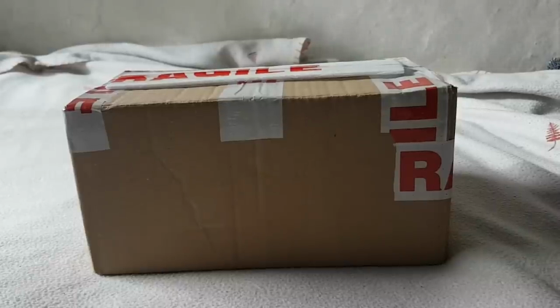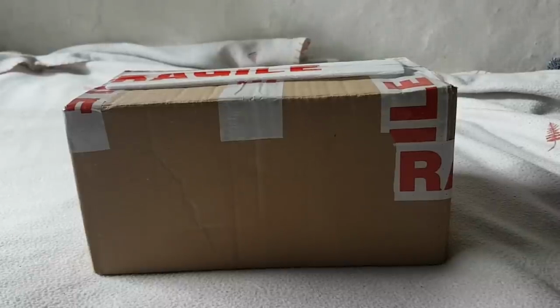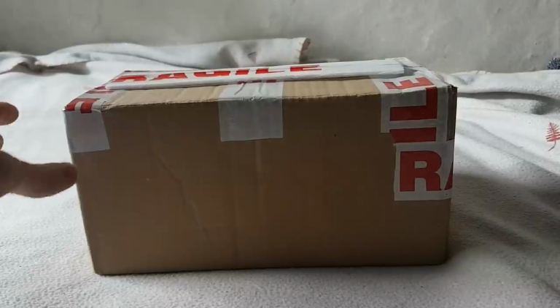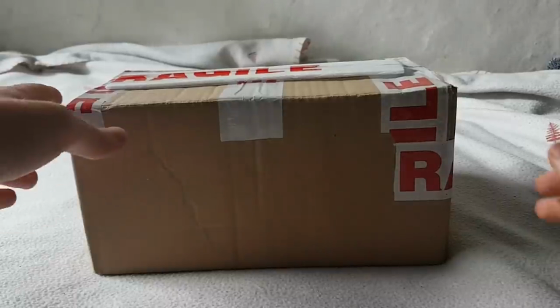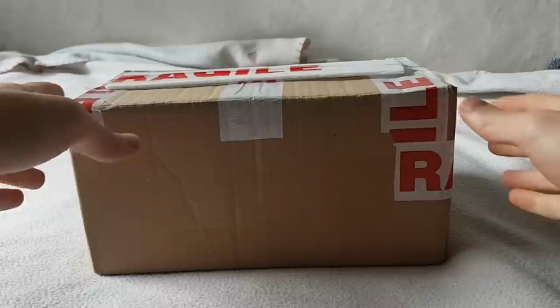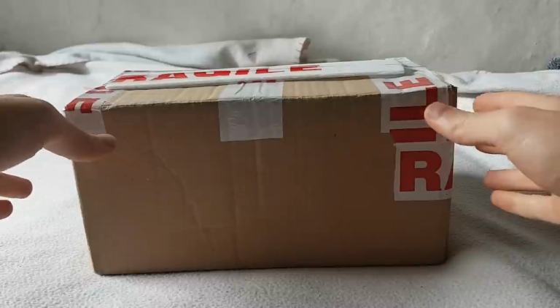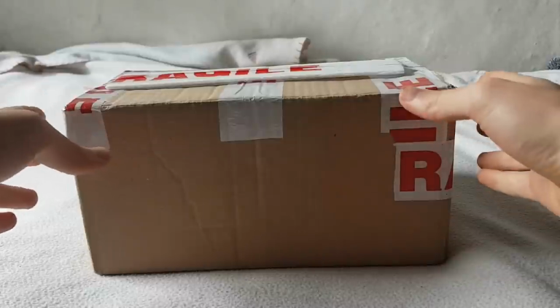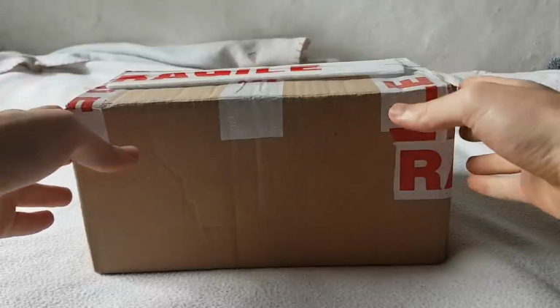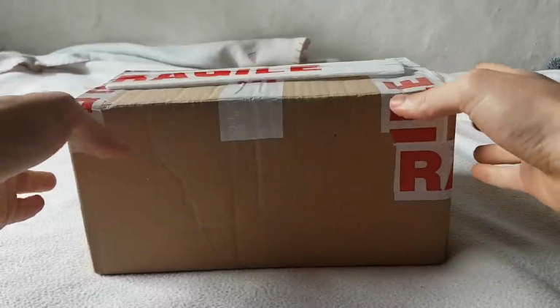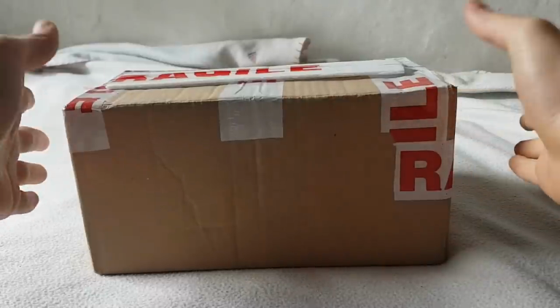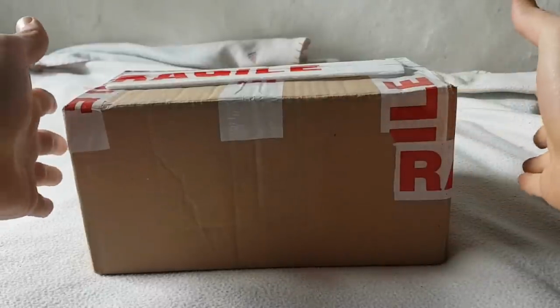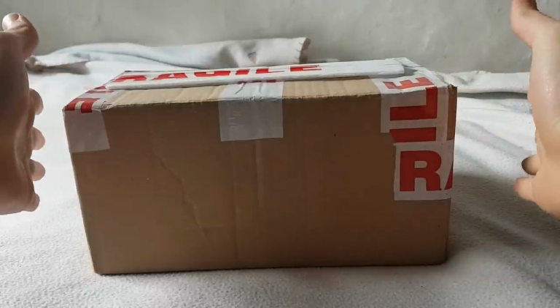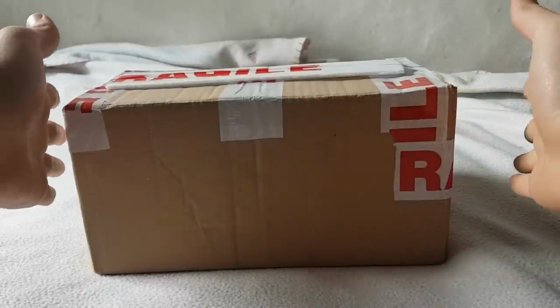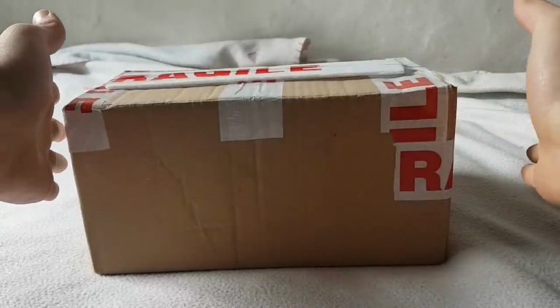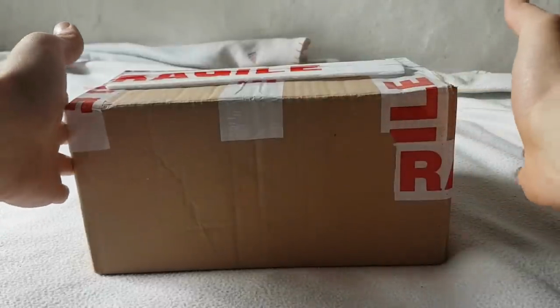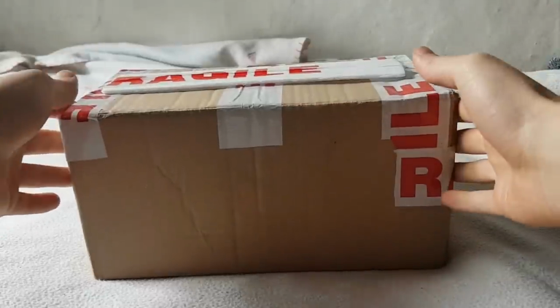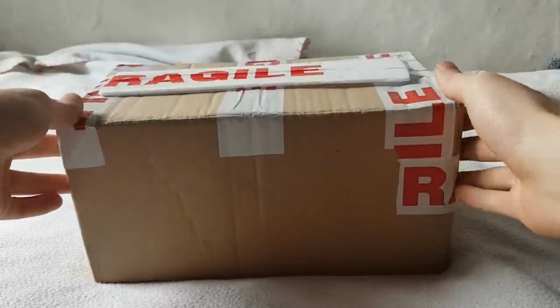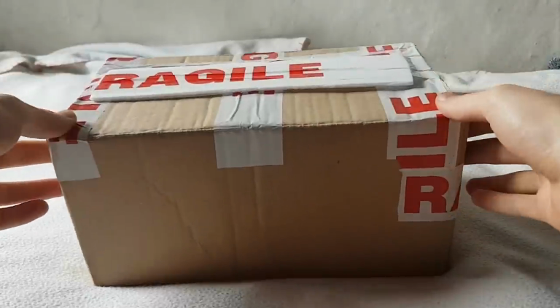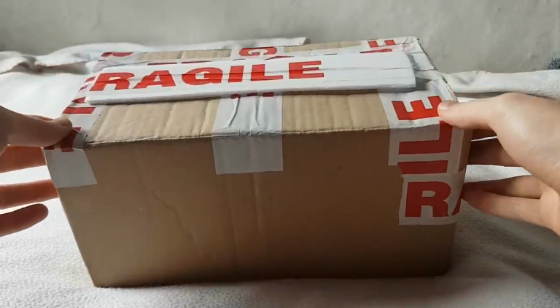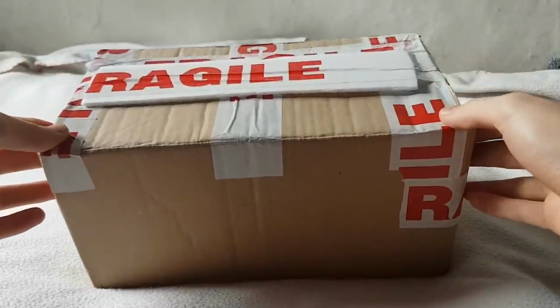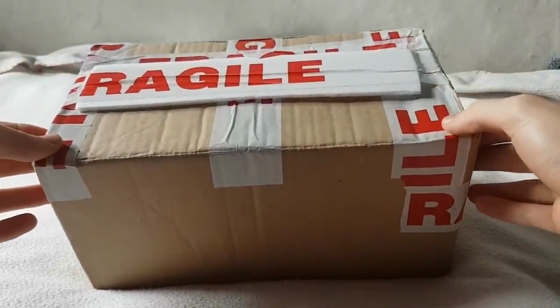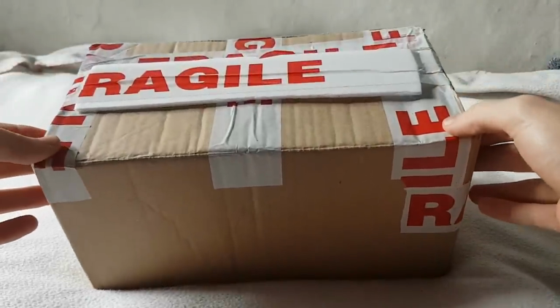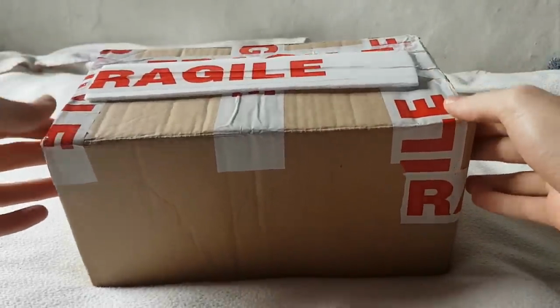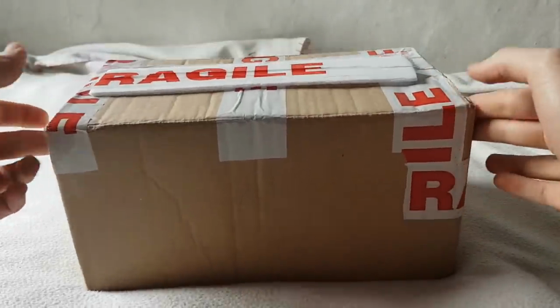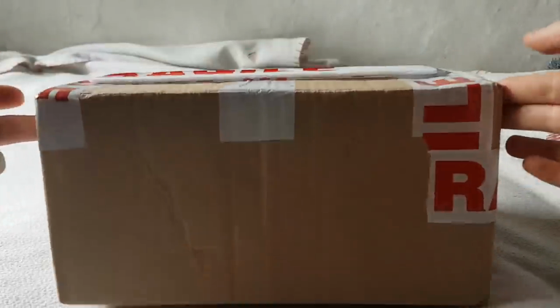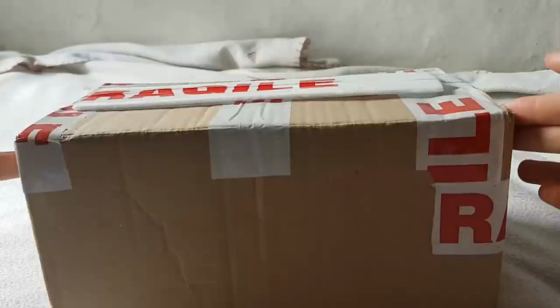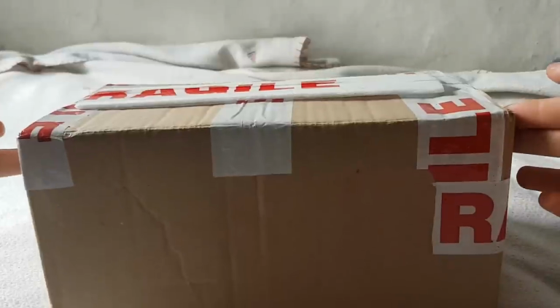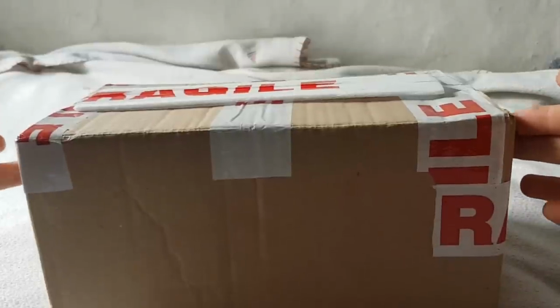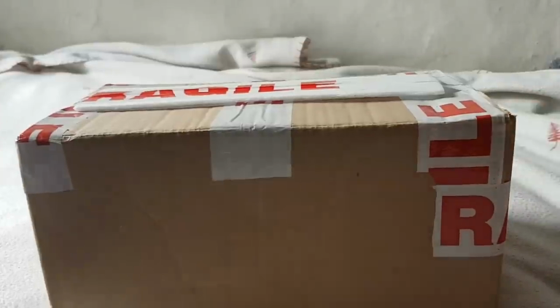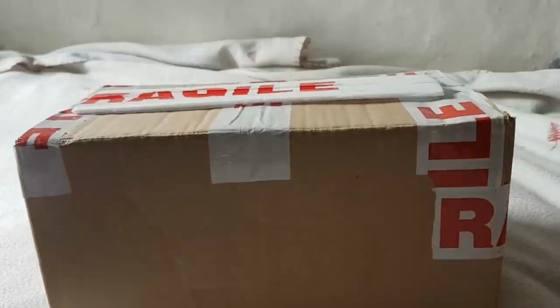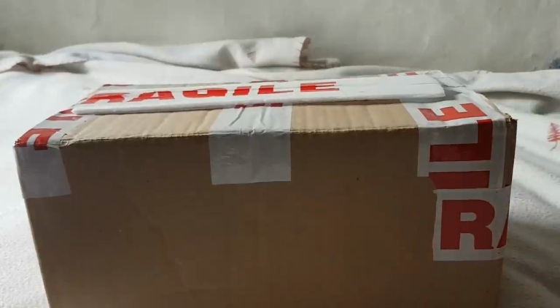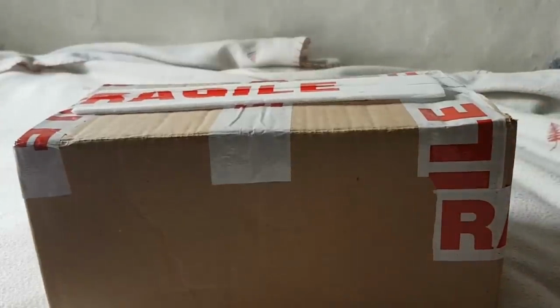Hi everyone and welcome back to the channel. This is Alex and in this video we have some plant mail to unbox.